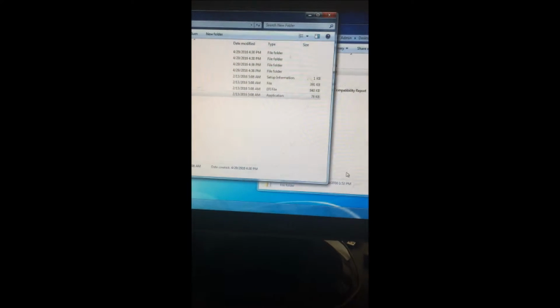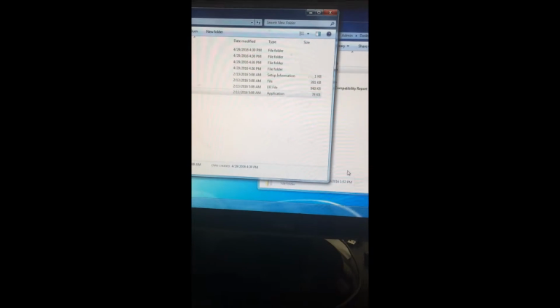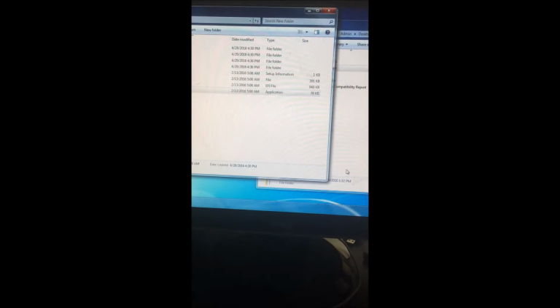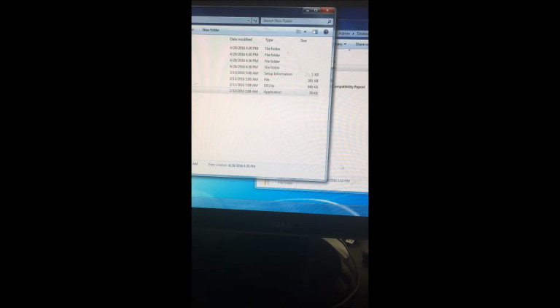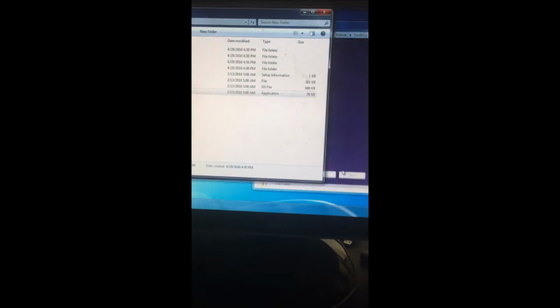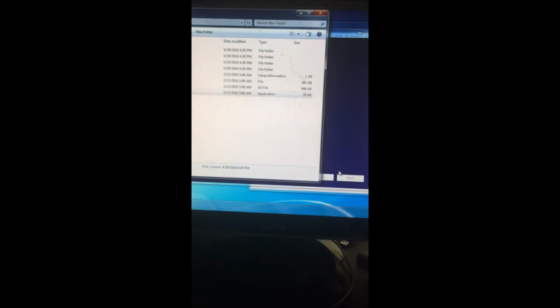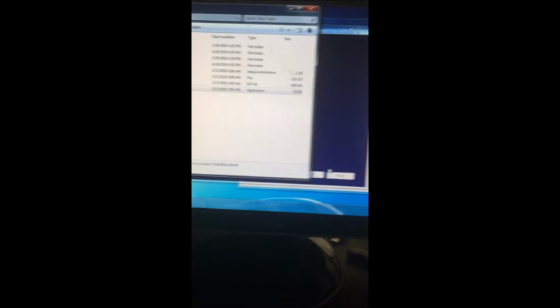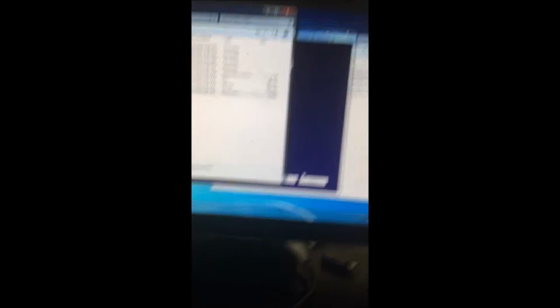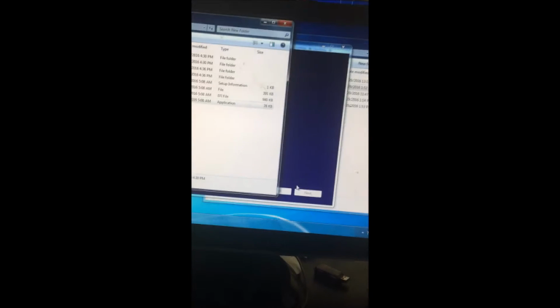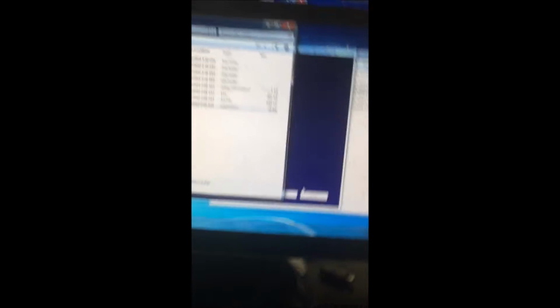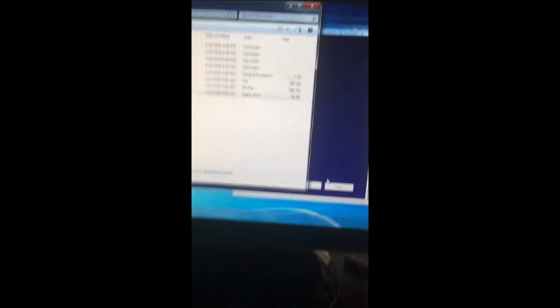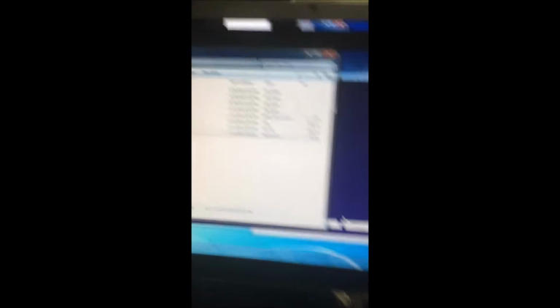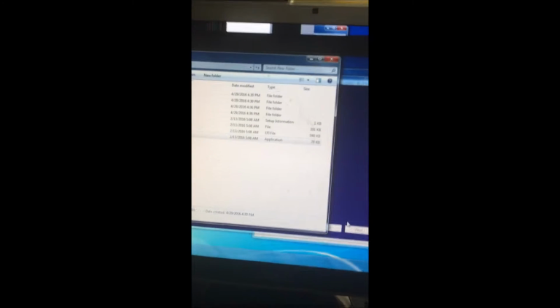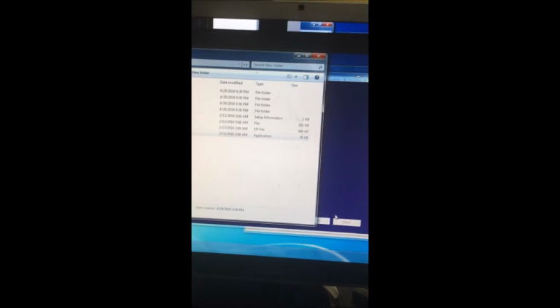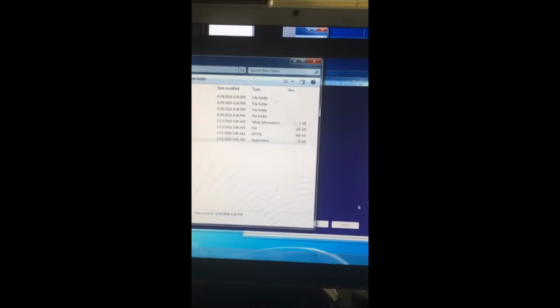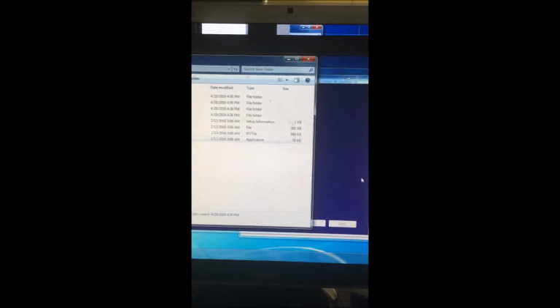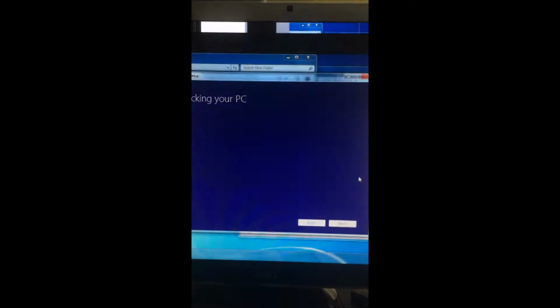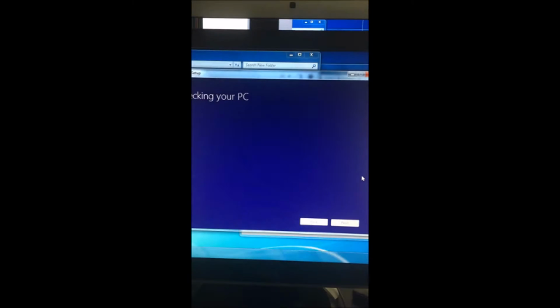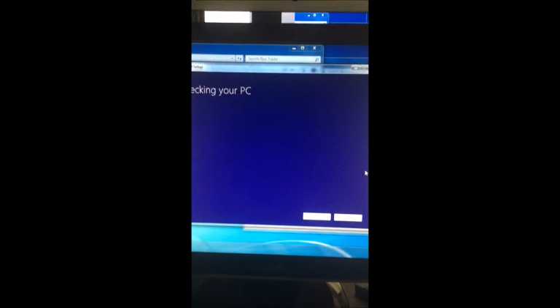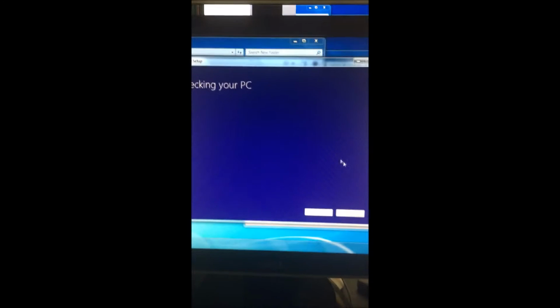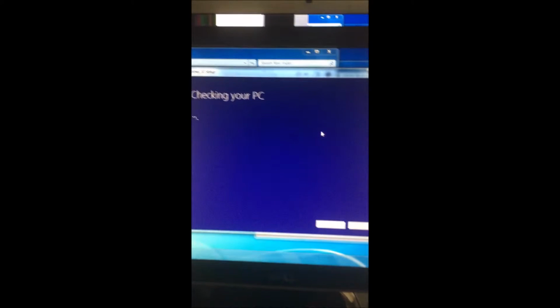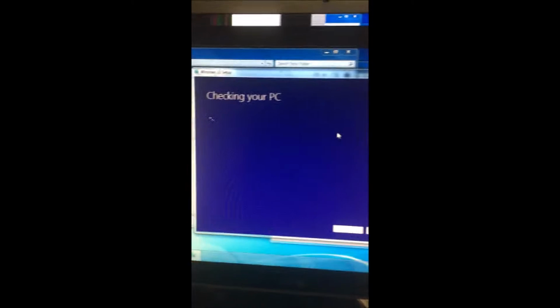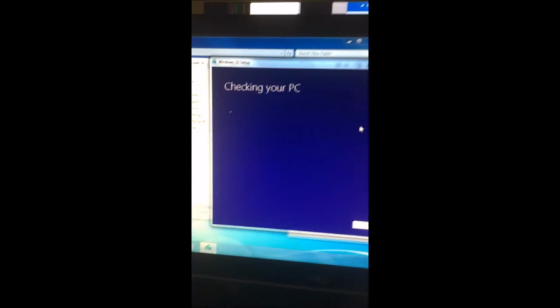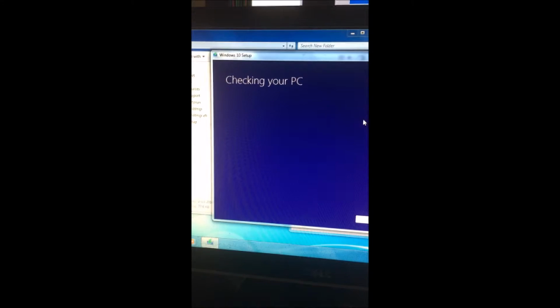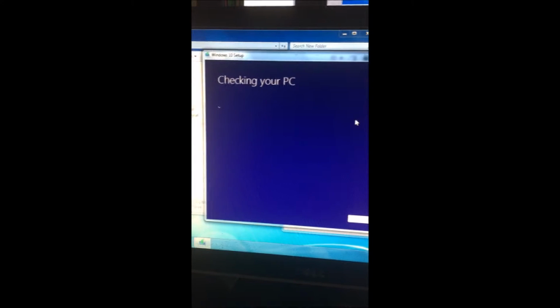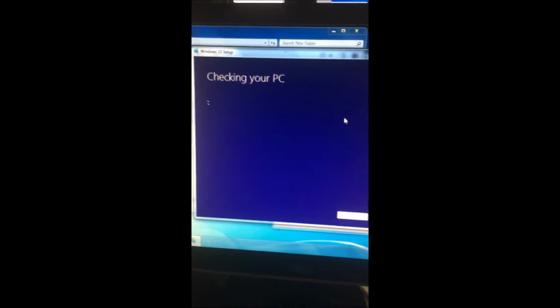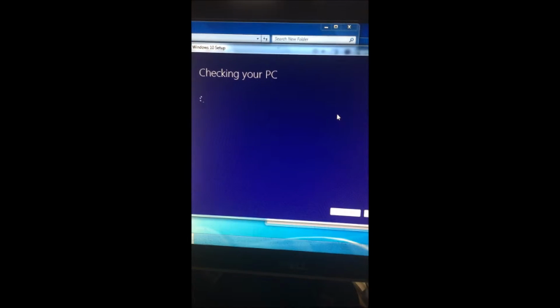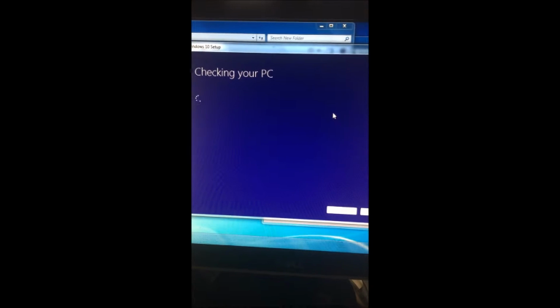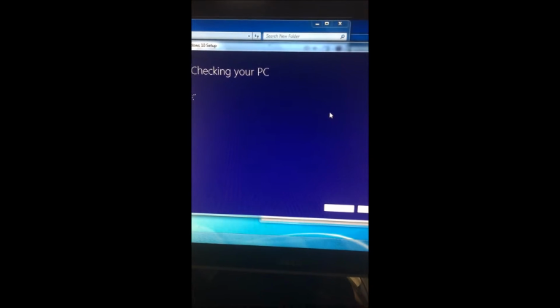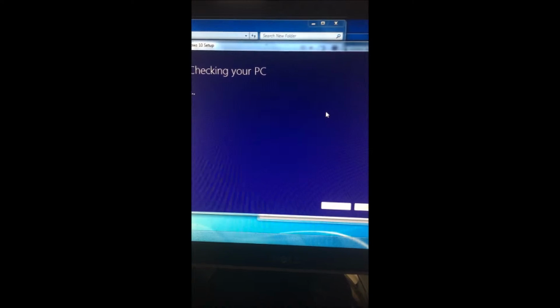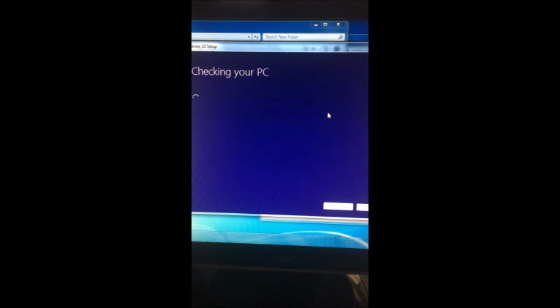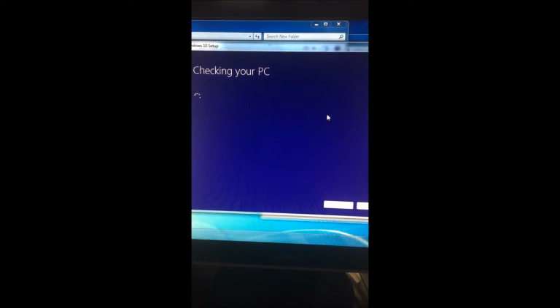I'm trying to see if there's anything else I need to show you. It says checking your PC.